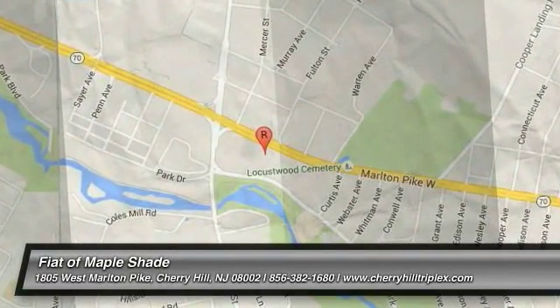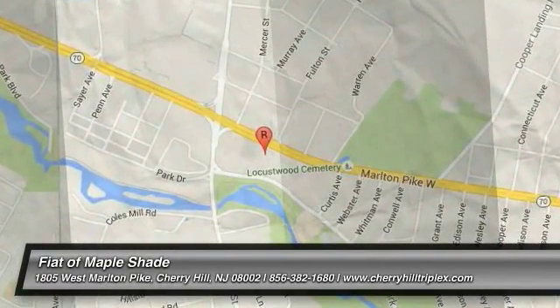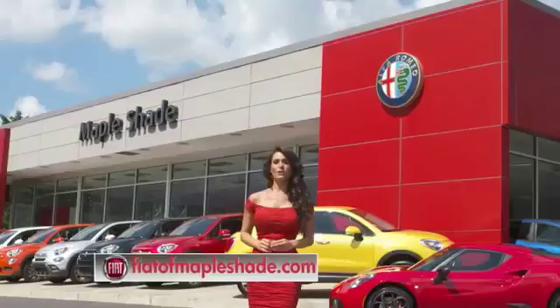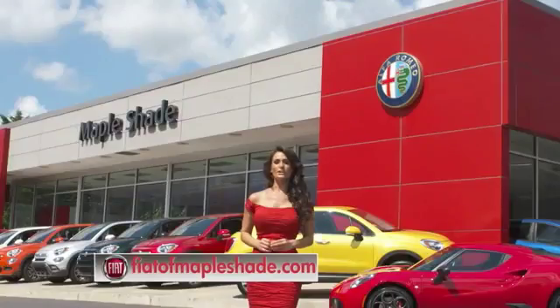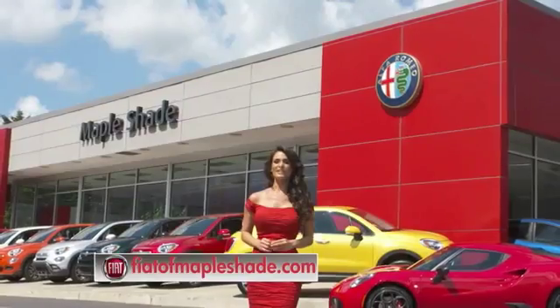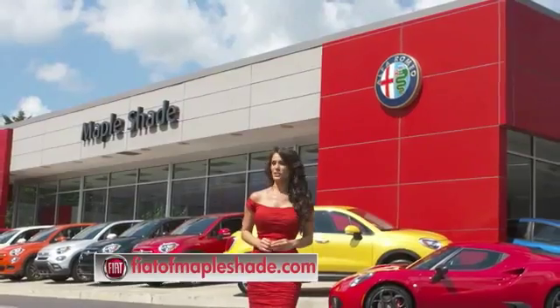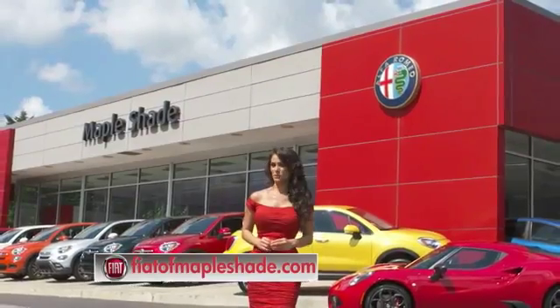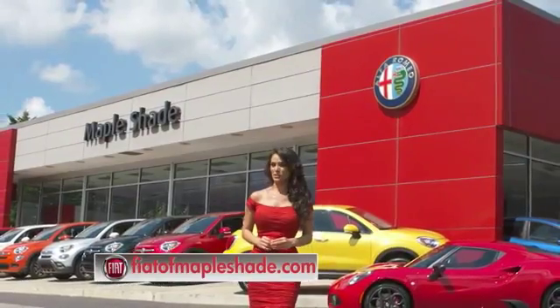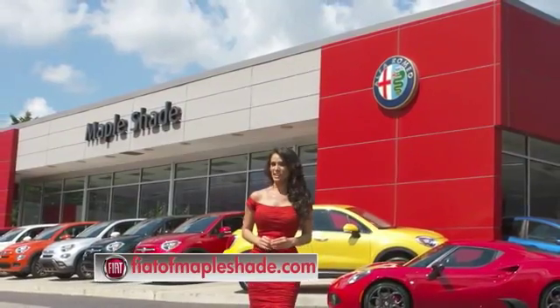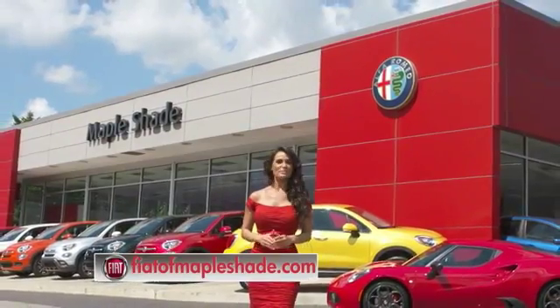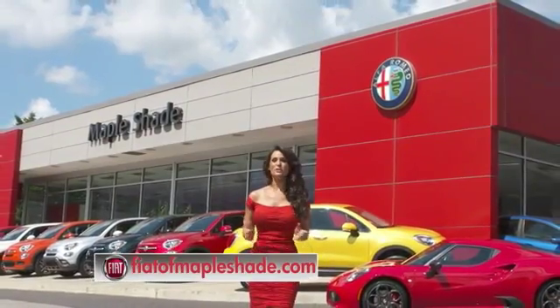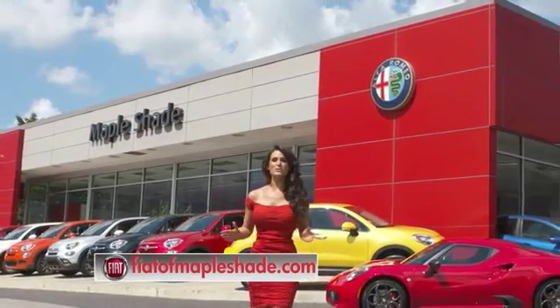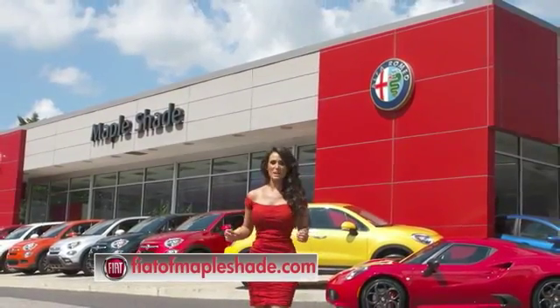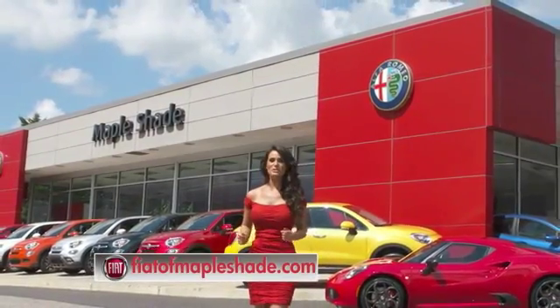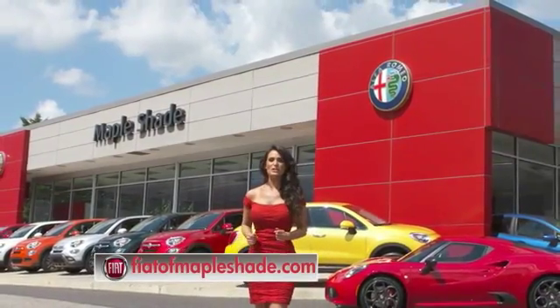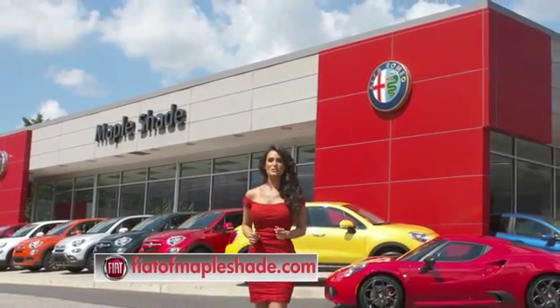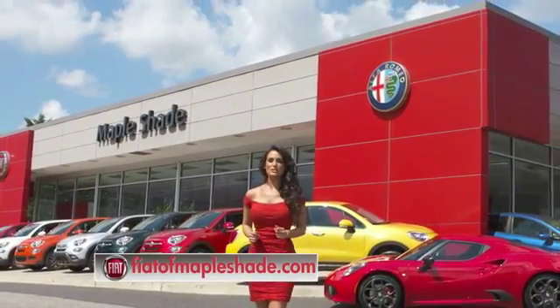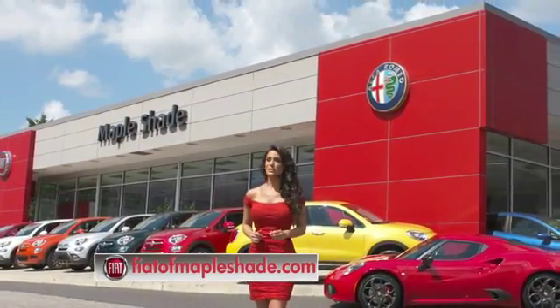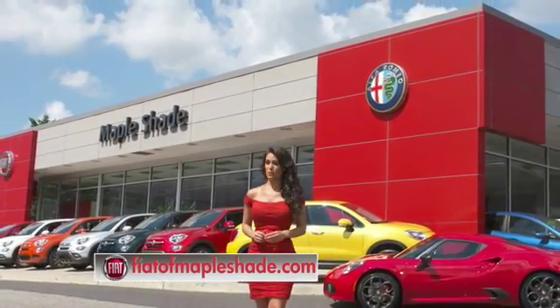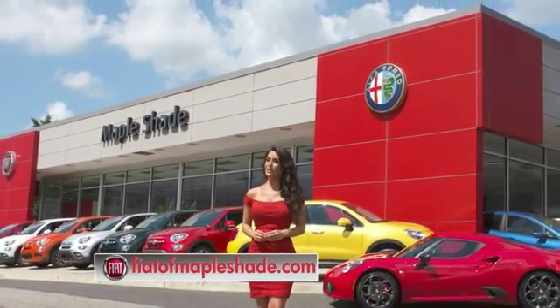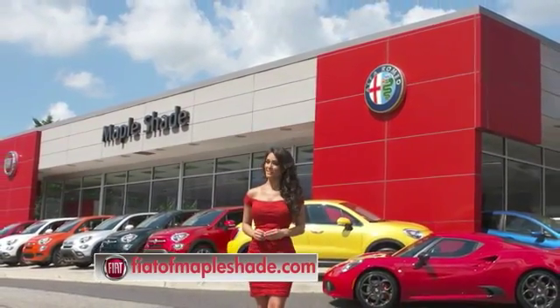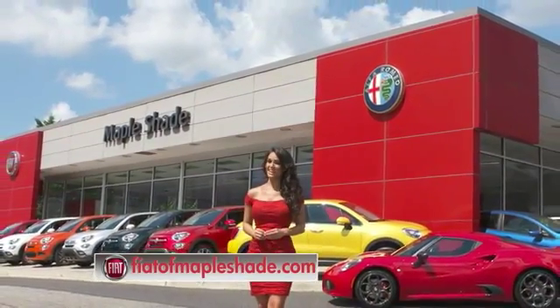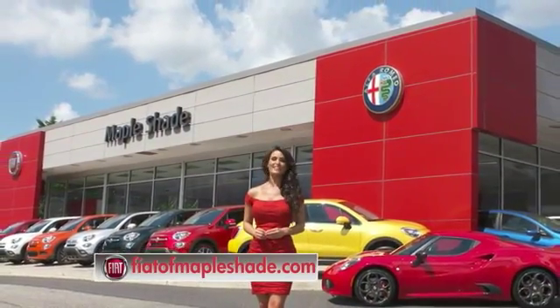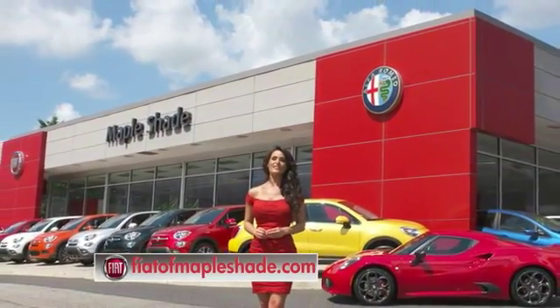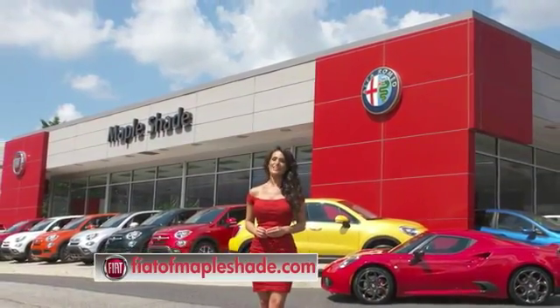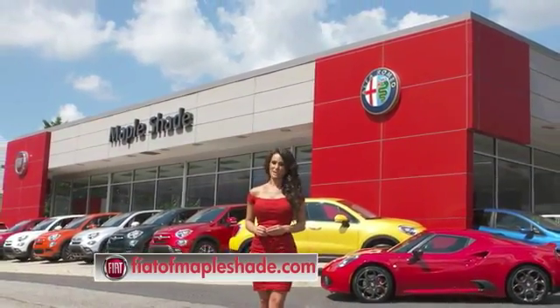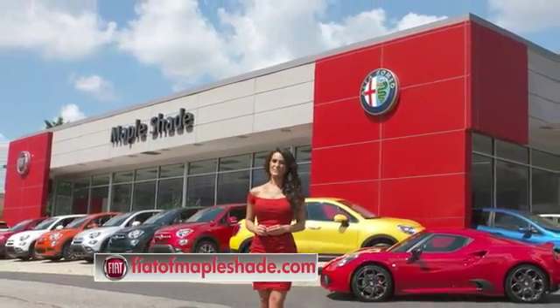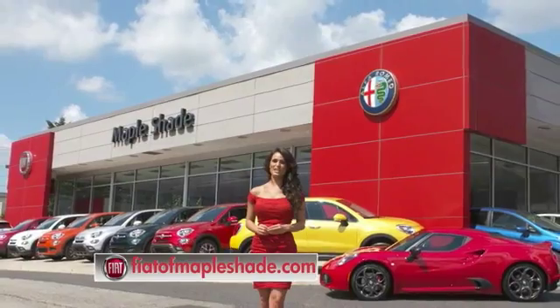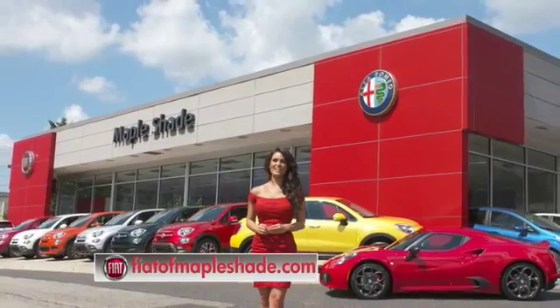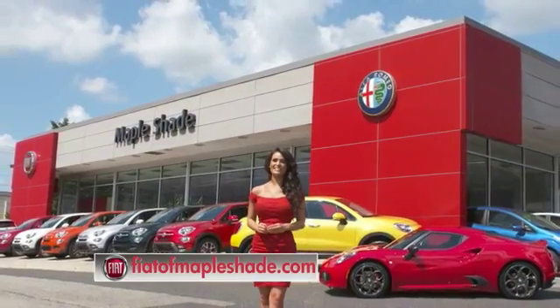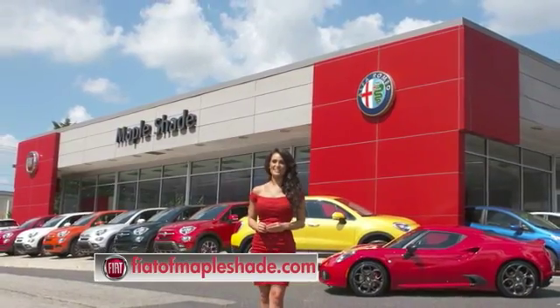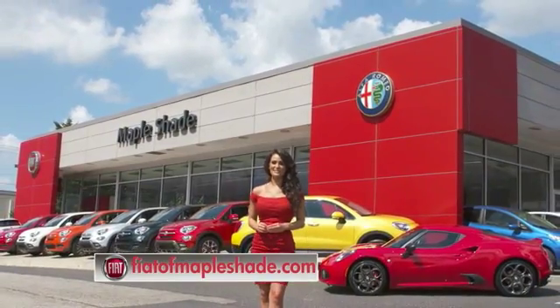We're located on Route 38 in beautiful Mapleshade, New Jersey, or online at fiatofmapleshade.com.